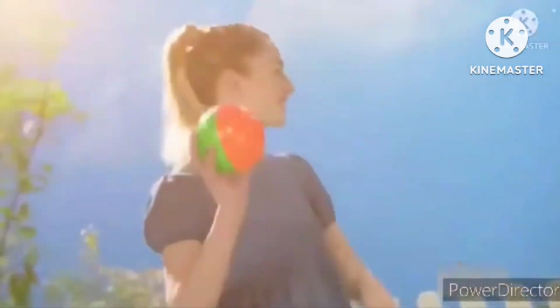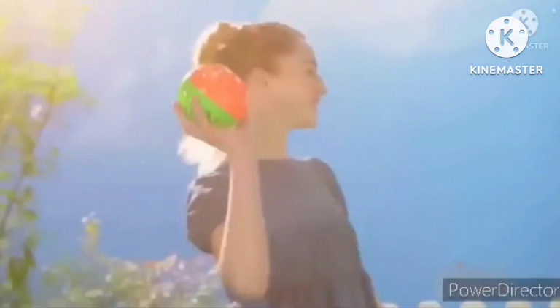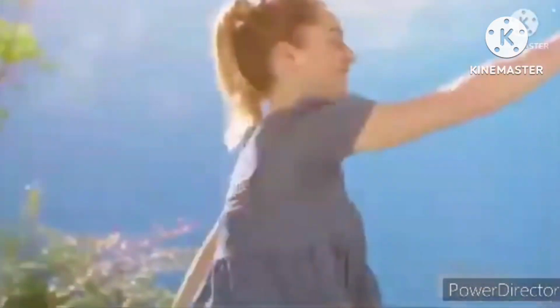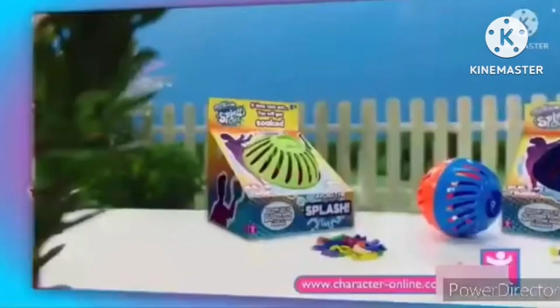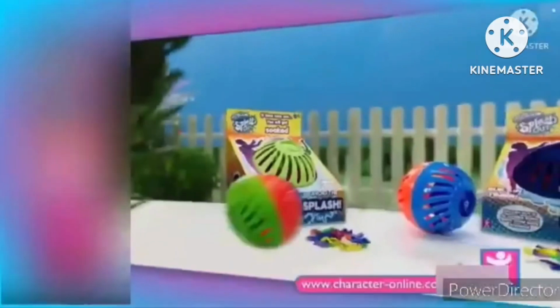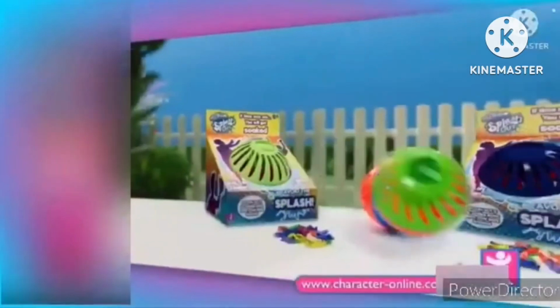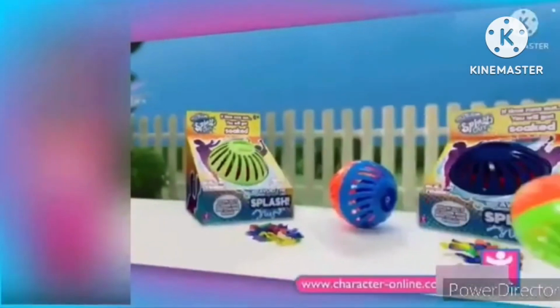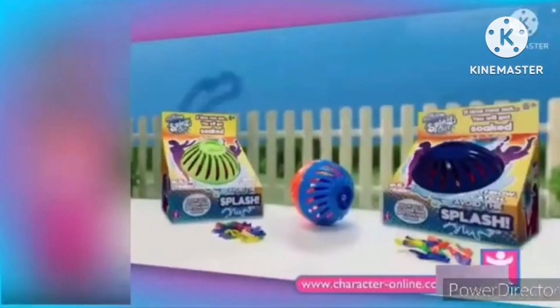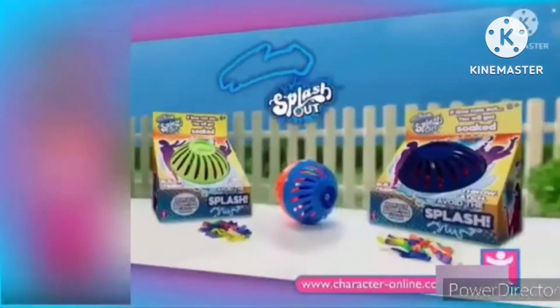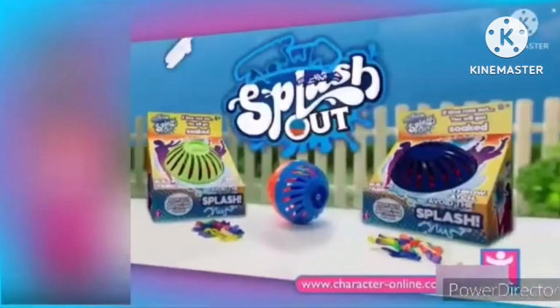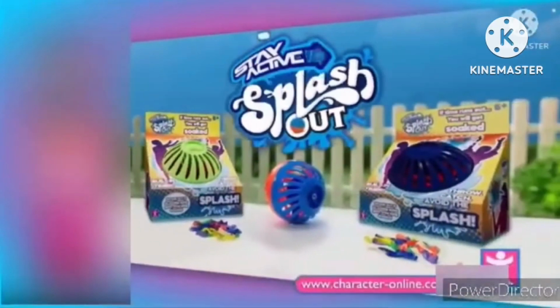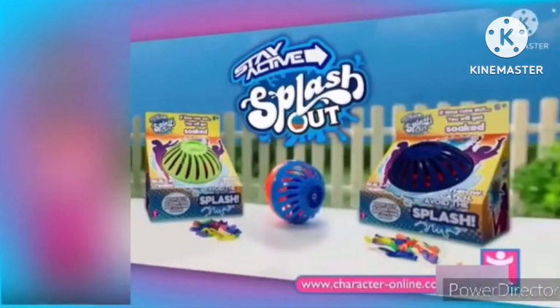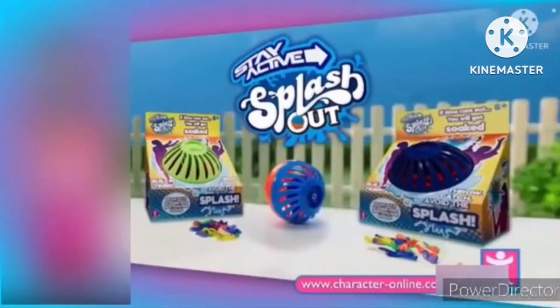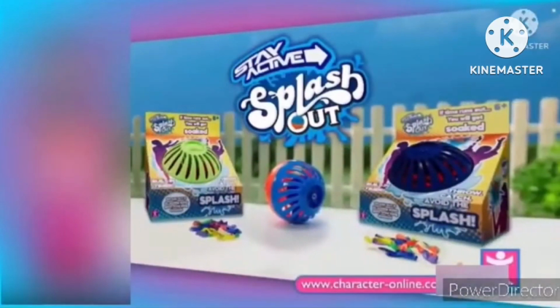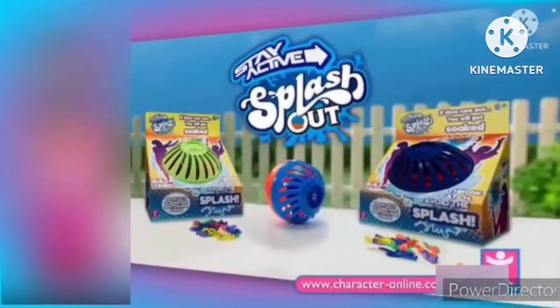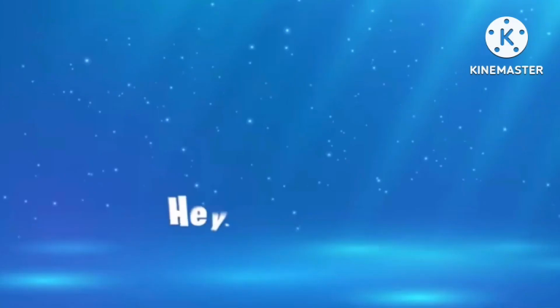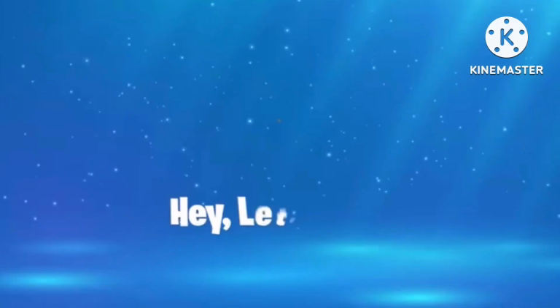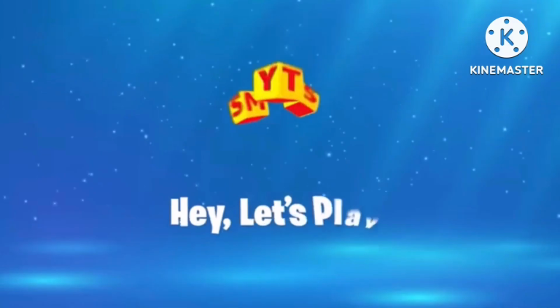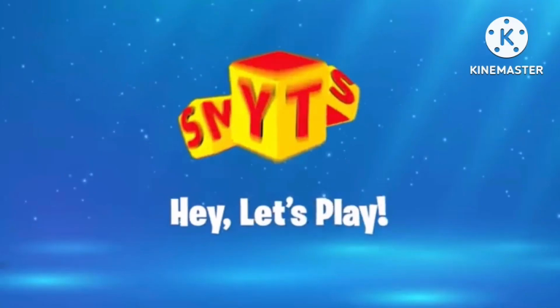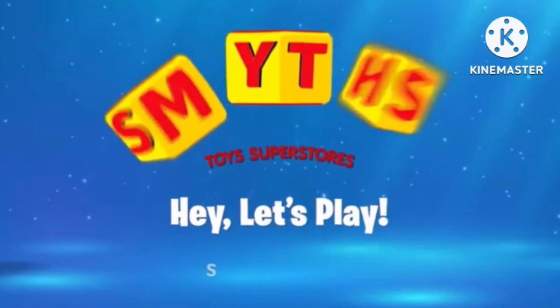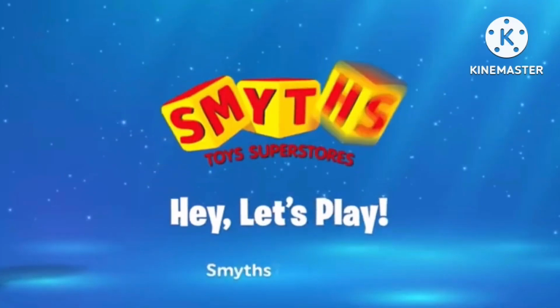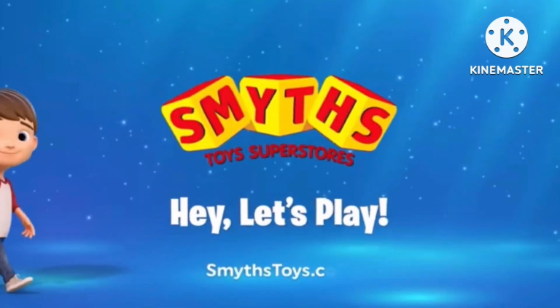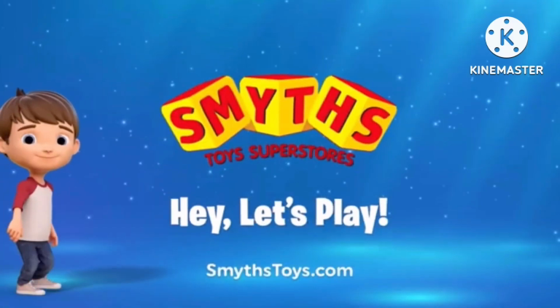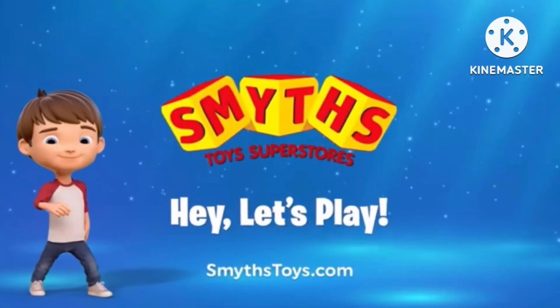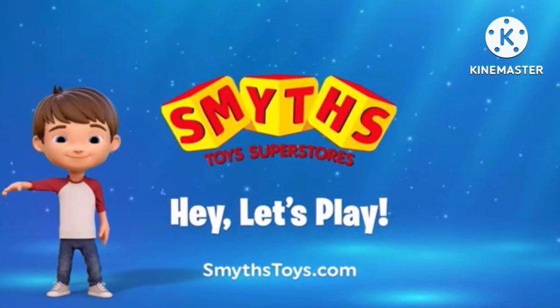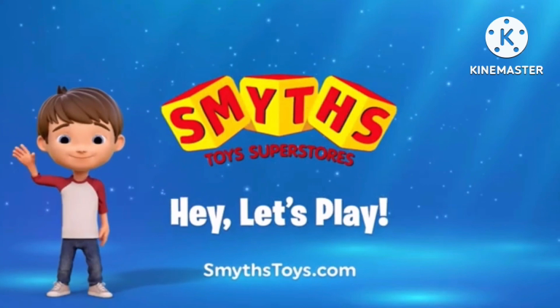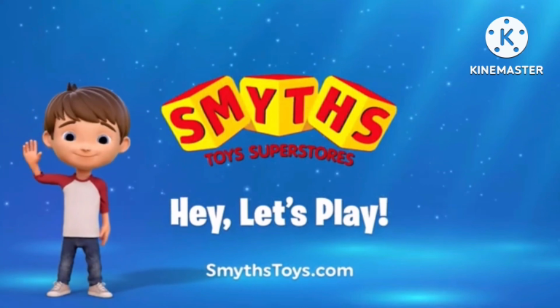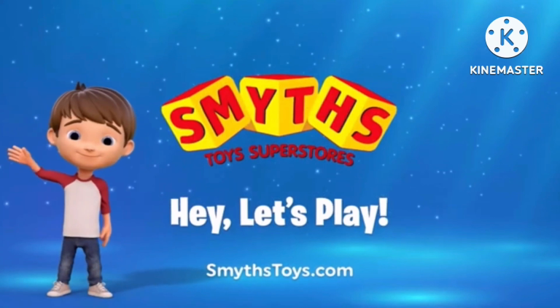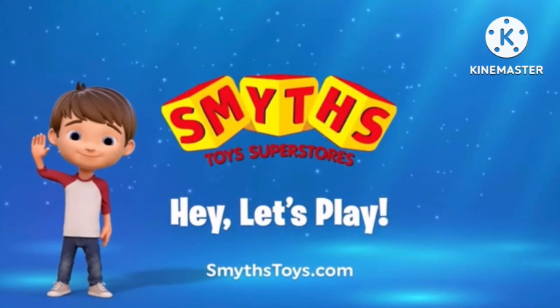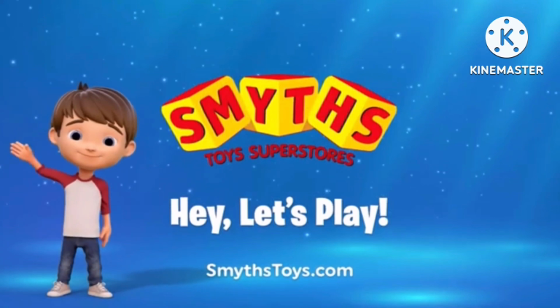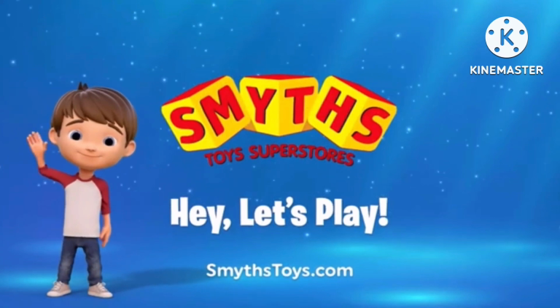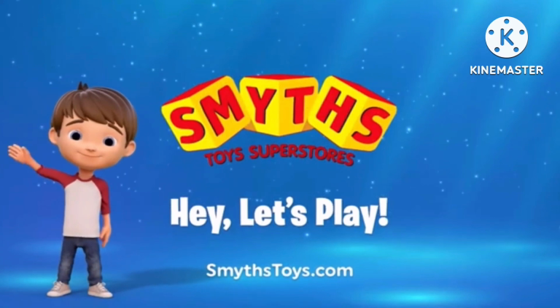Stay active with Splash Out from Character. Available now at Smyths Toys Superstores.